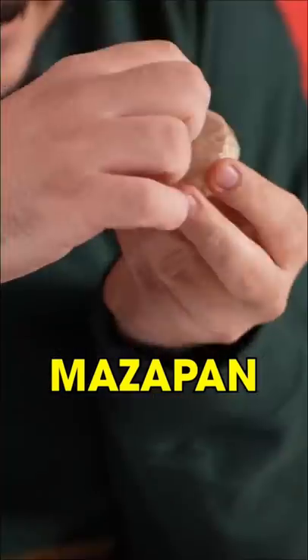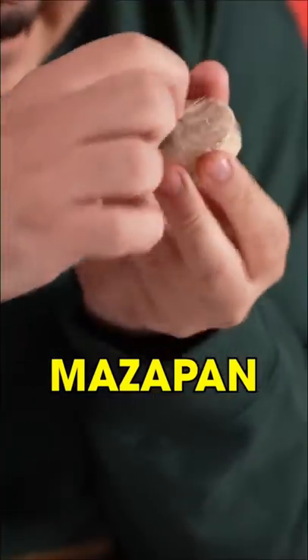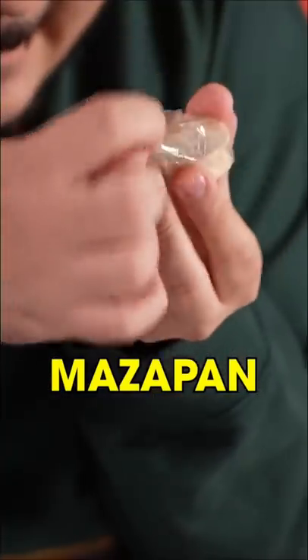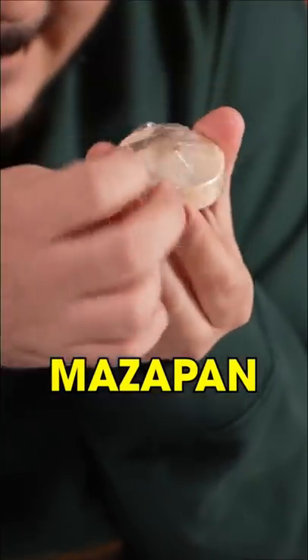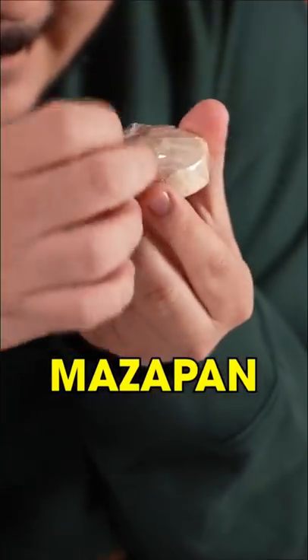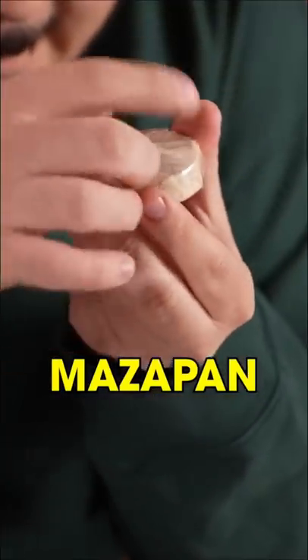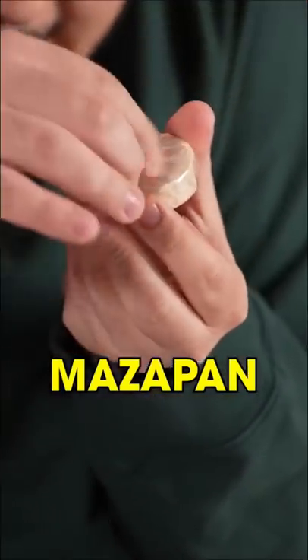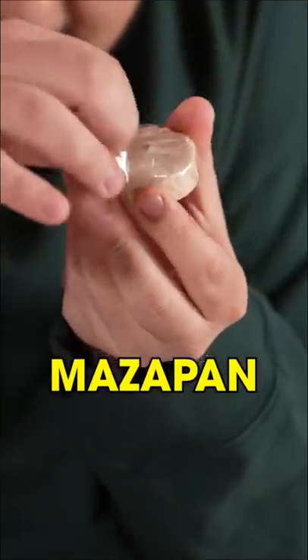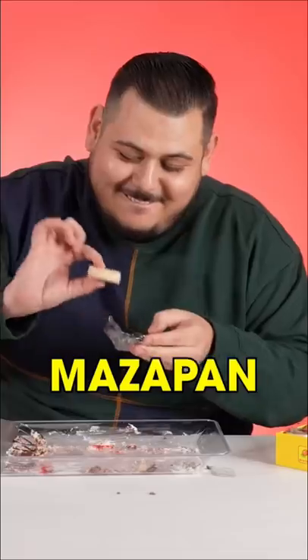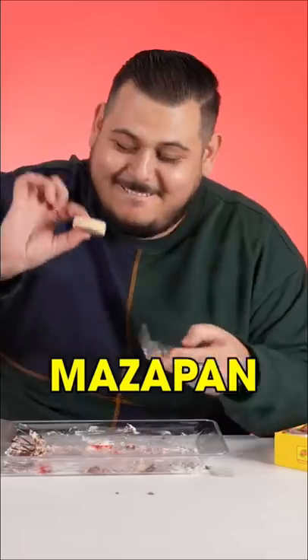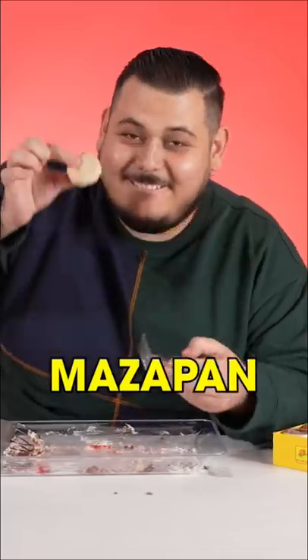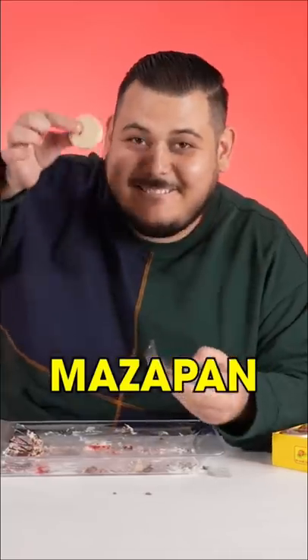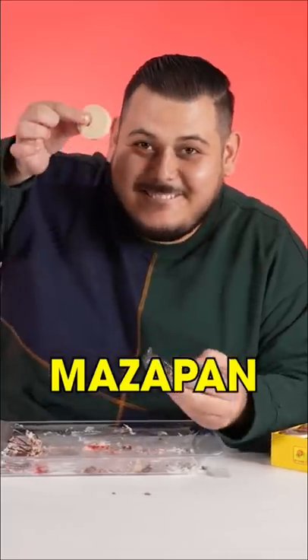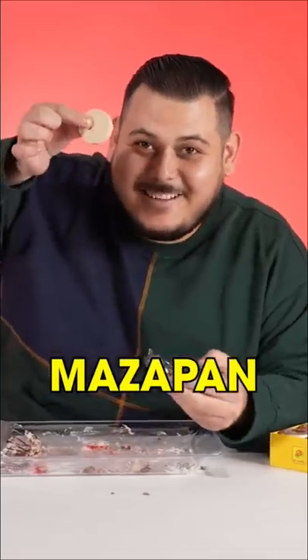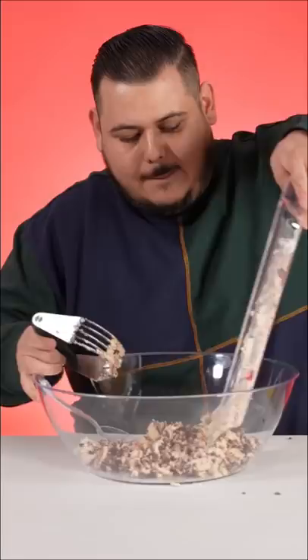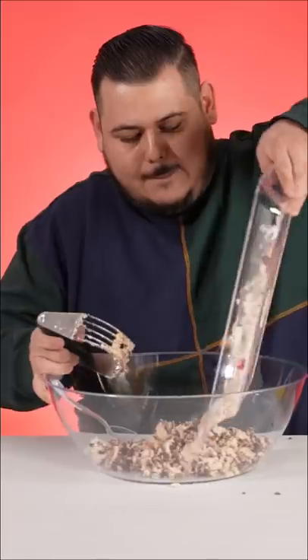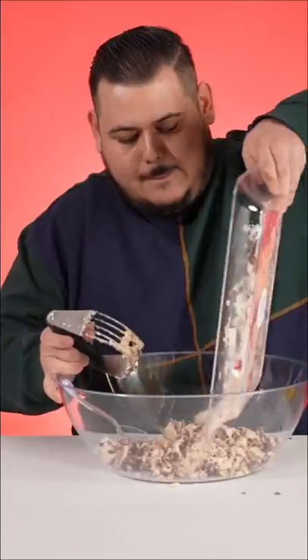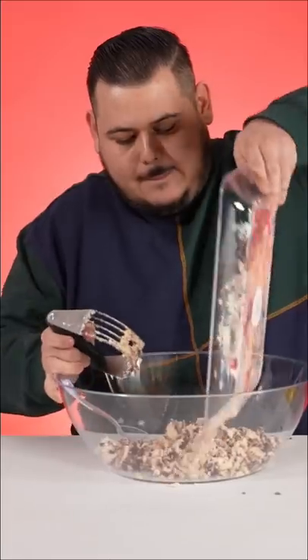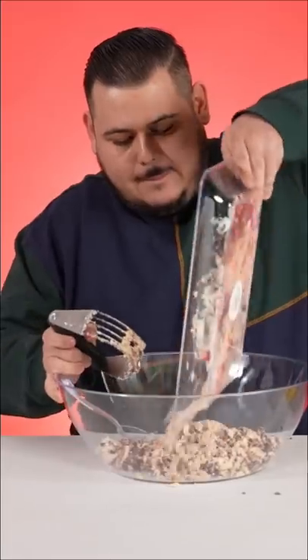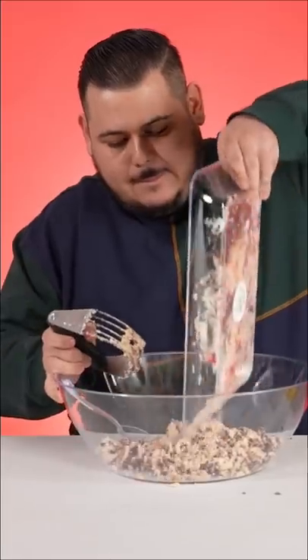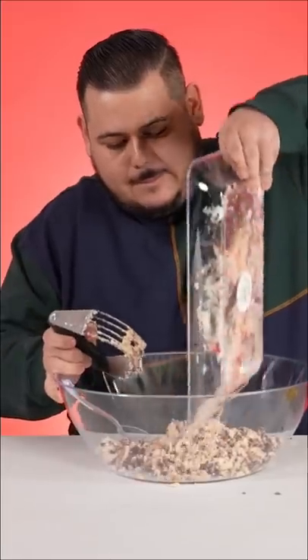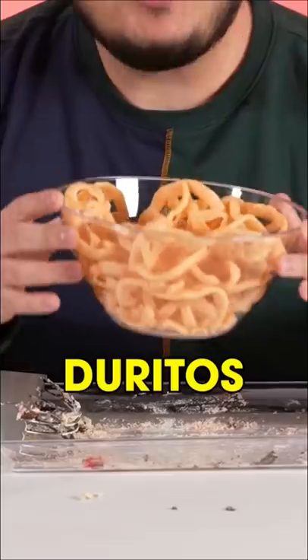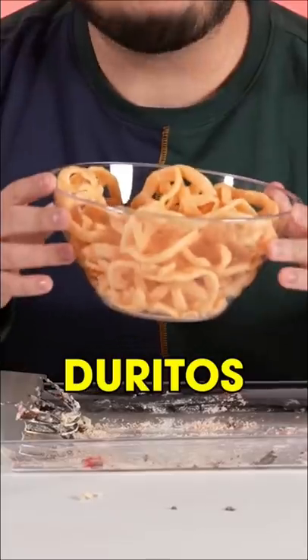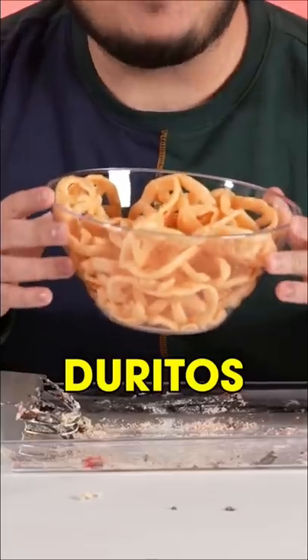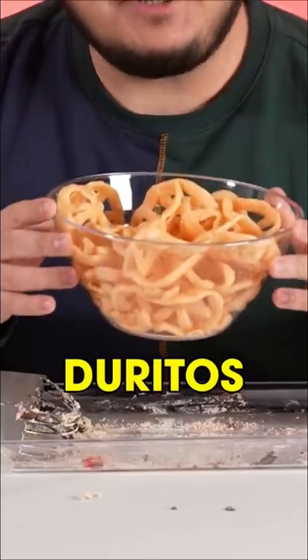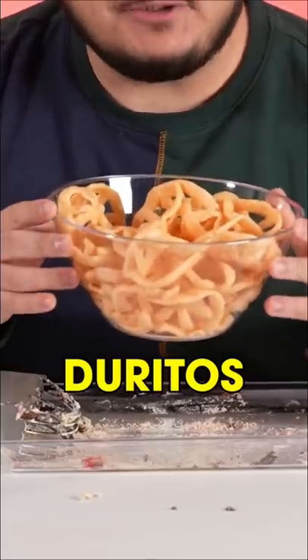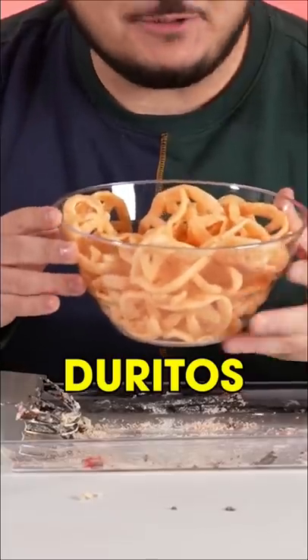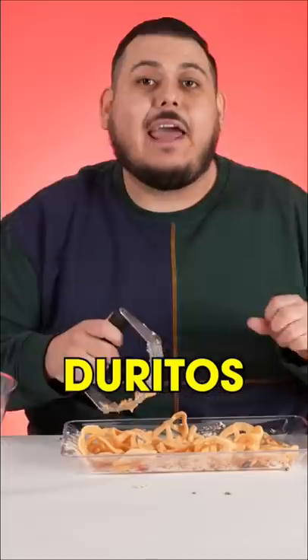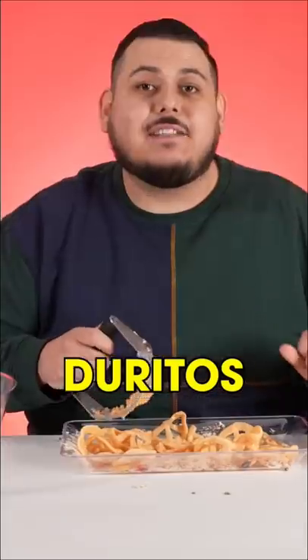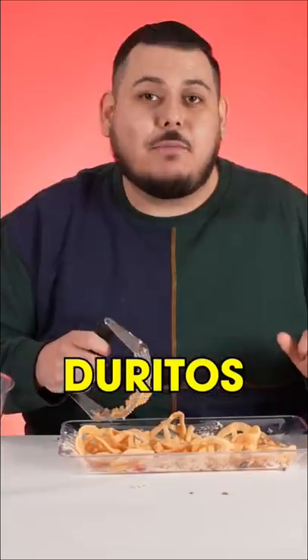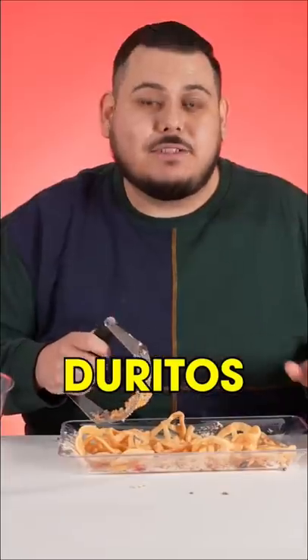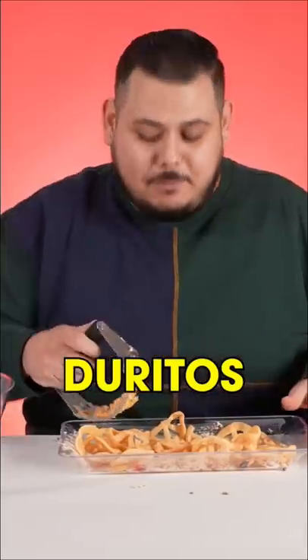Let's see if I can open it without it breaking, because I'm a pro. Duritos. ASMR segment.